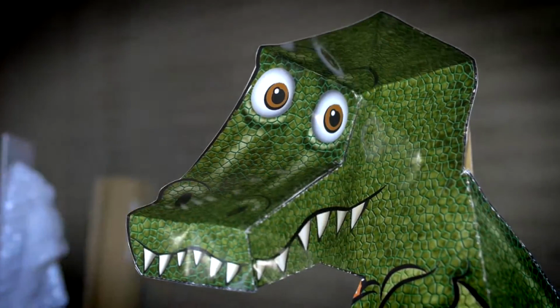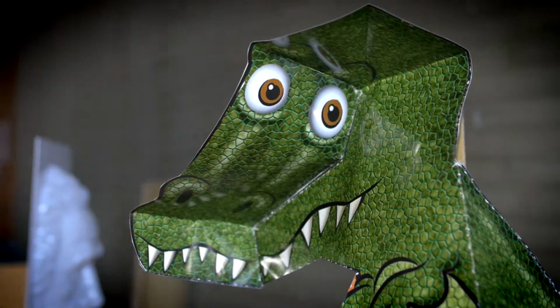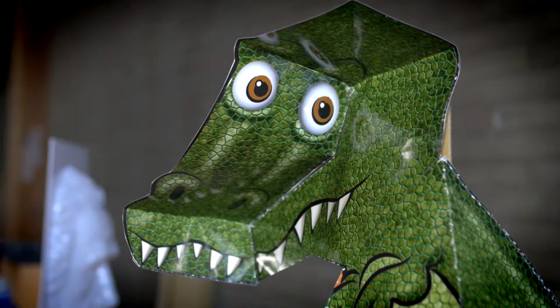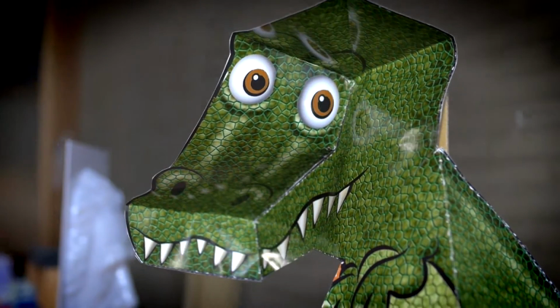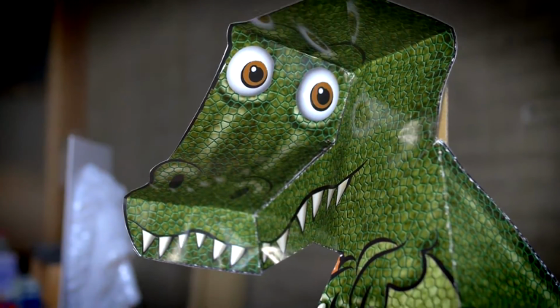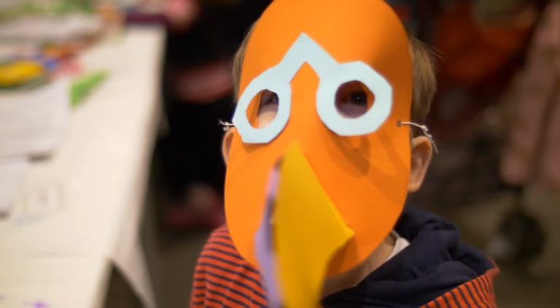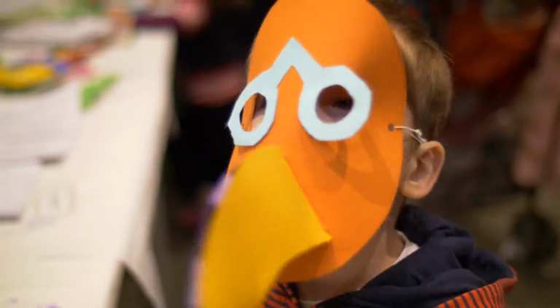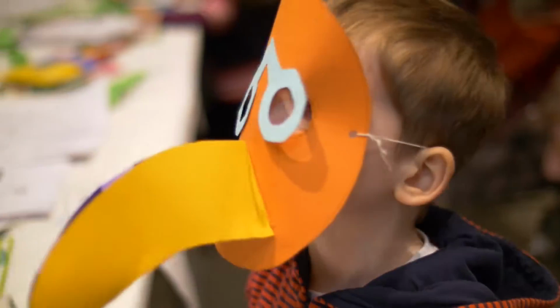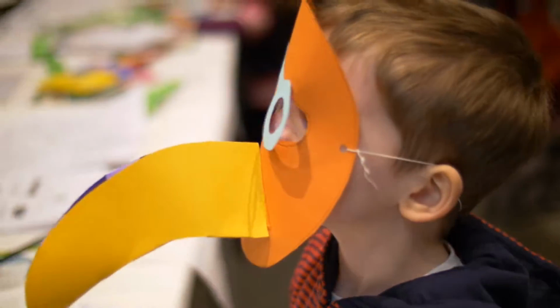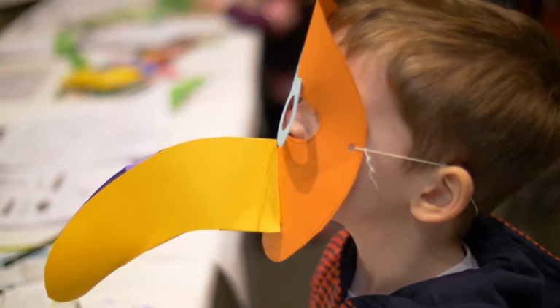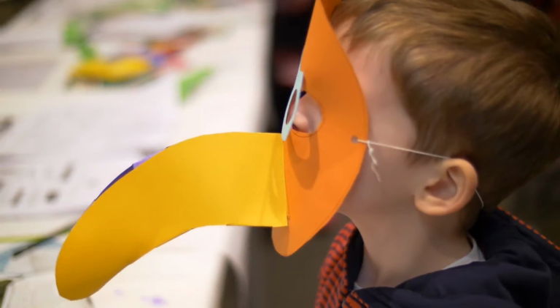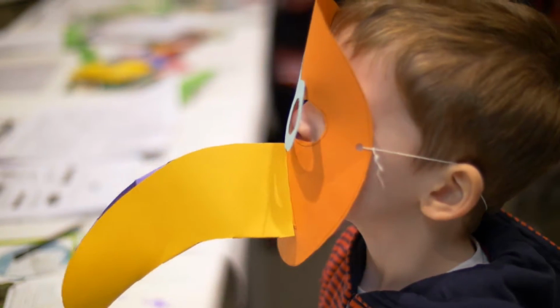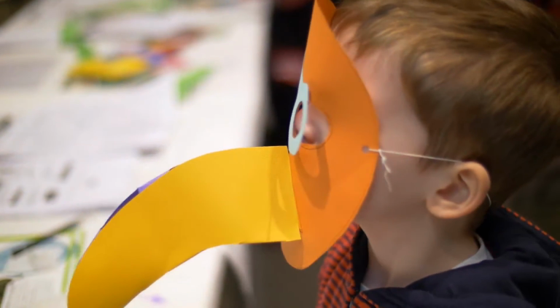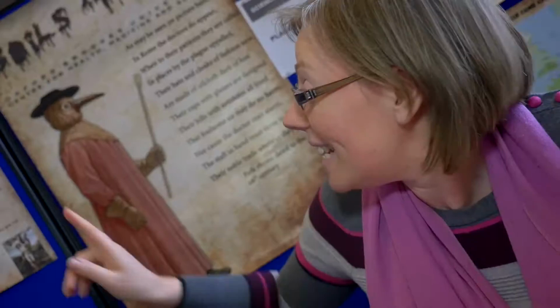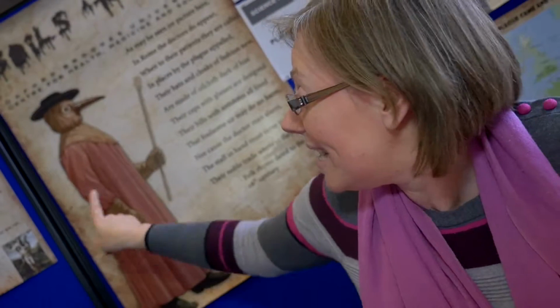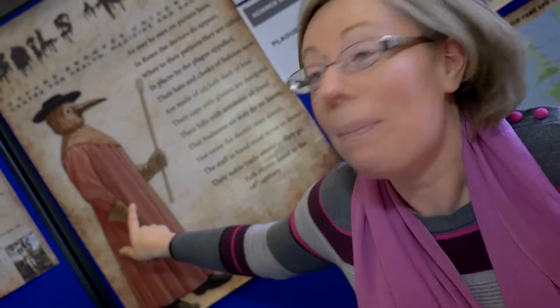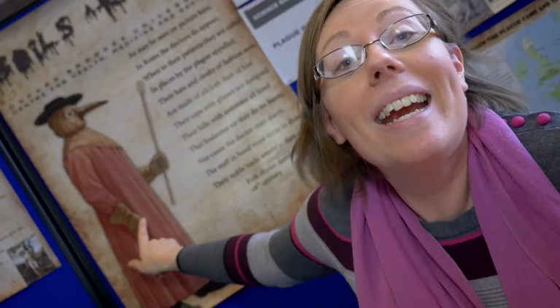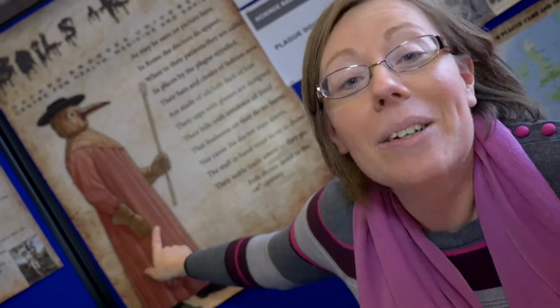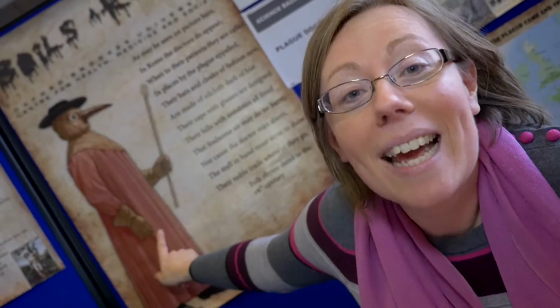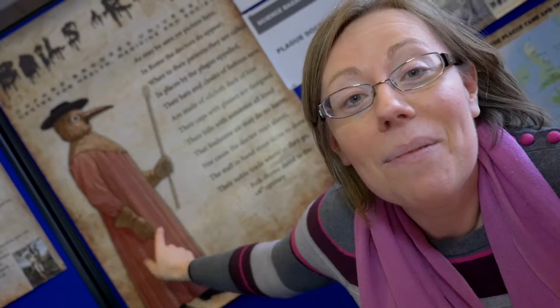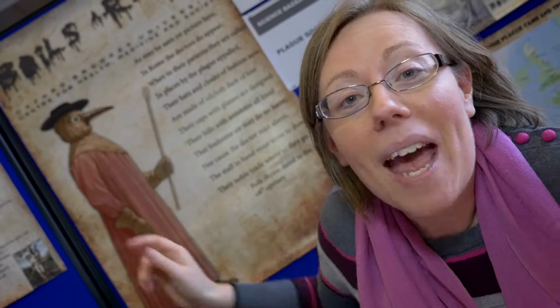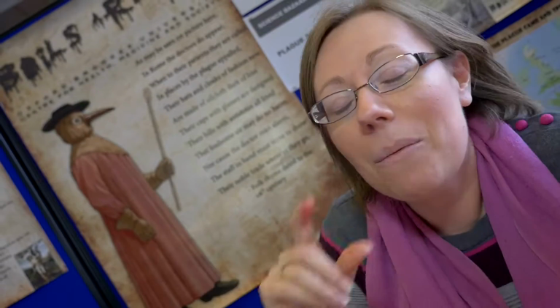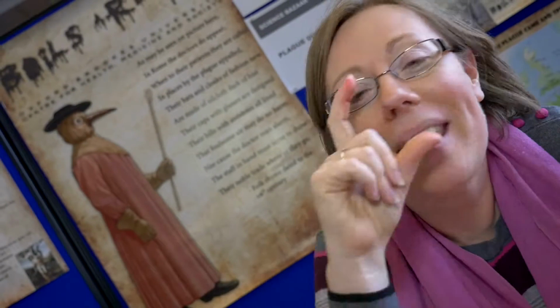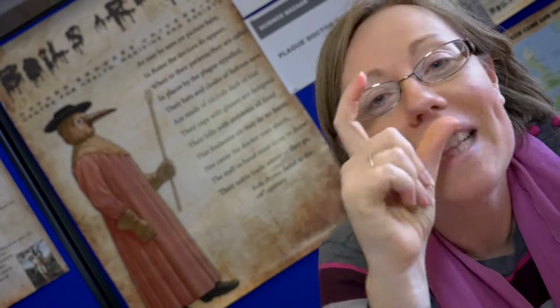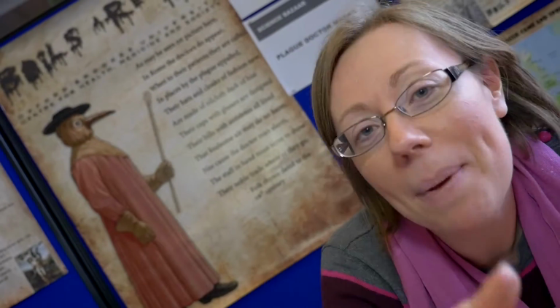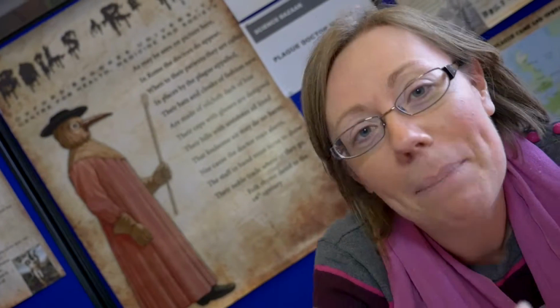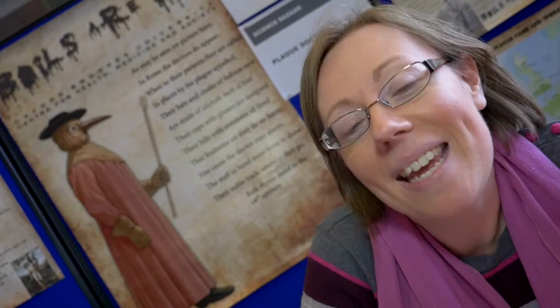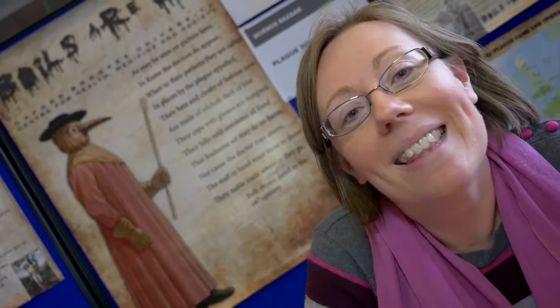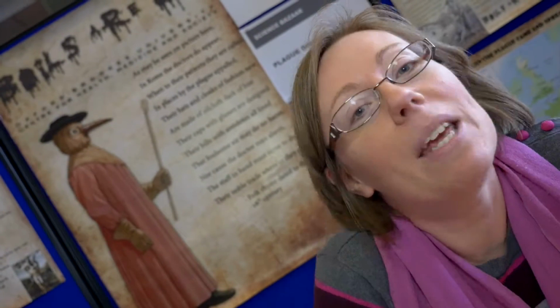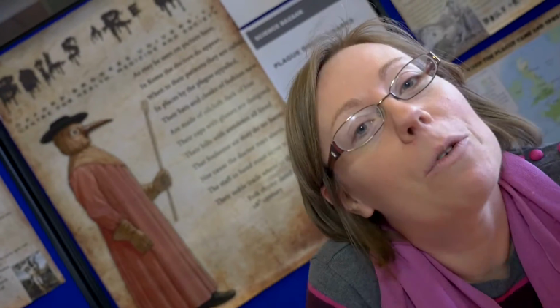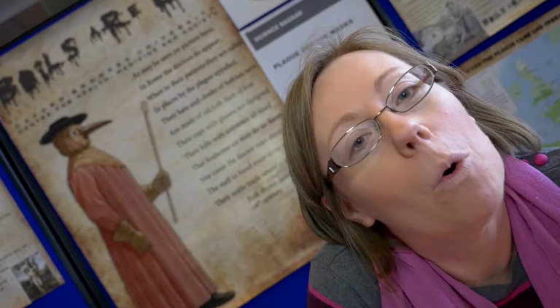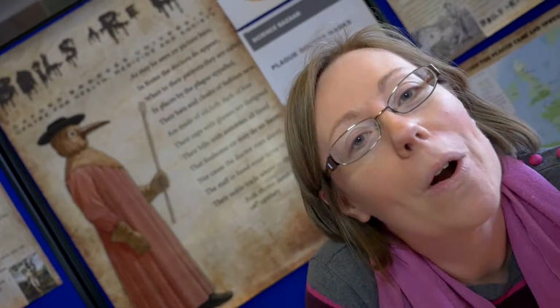We're making plague doctor masks. This is a plague doctor and we're making the big beak that he would have worn.